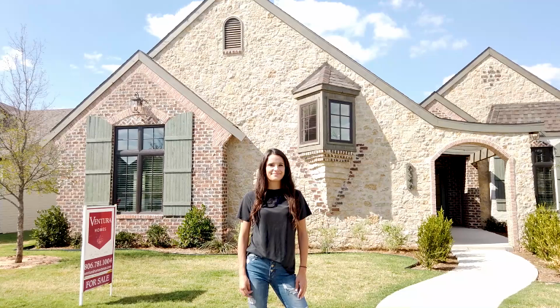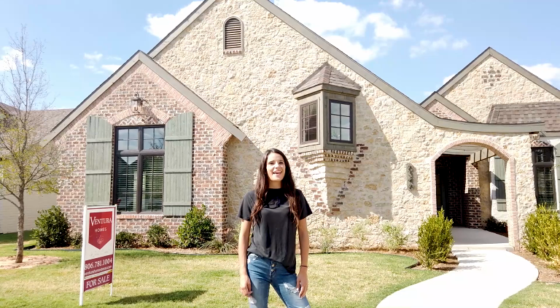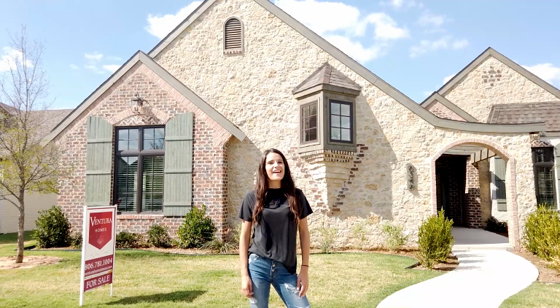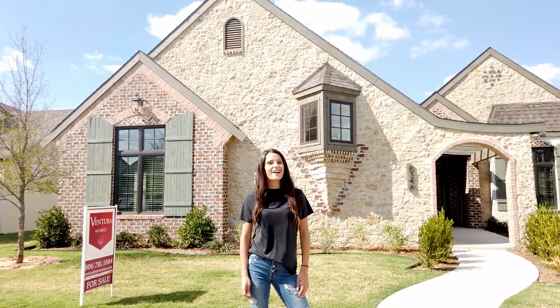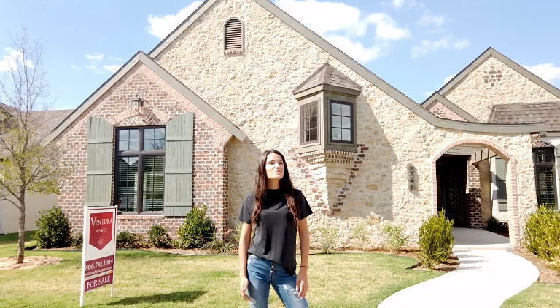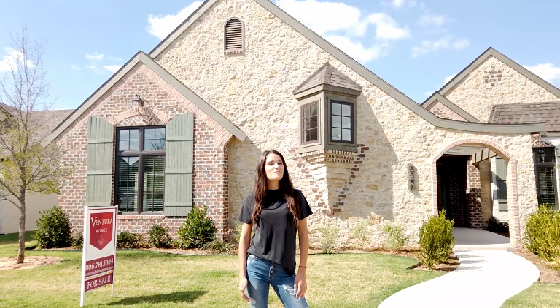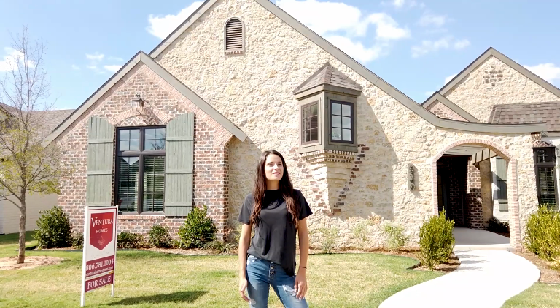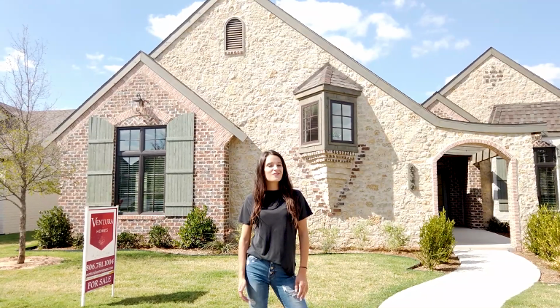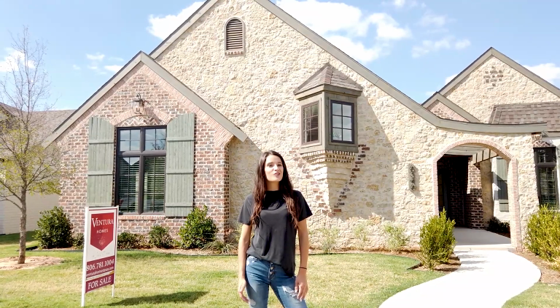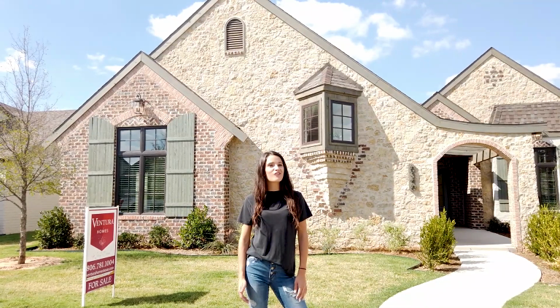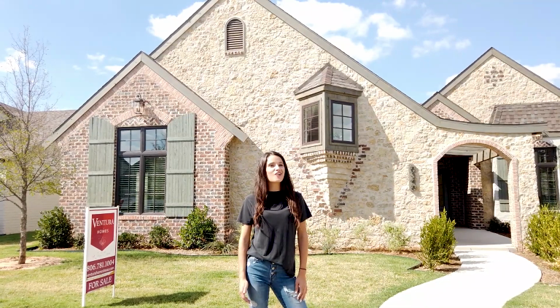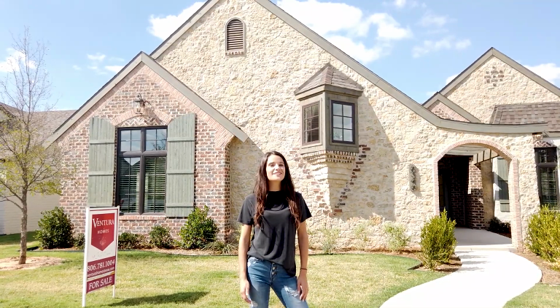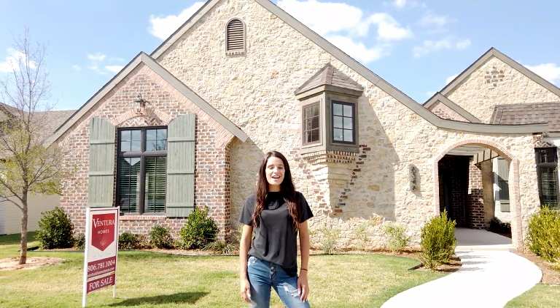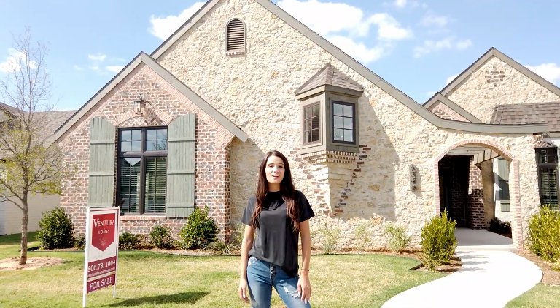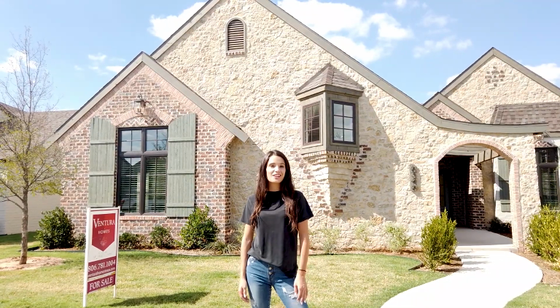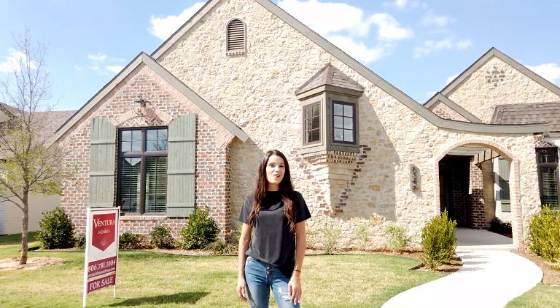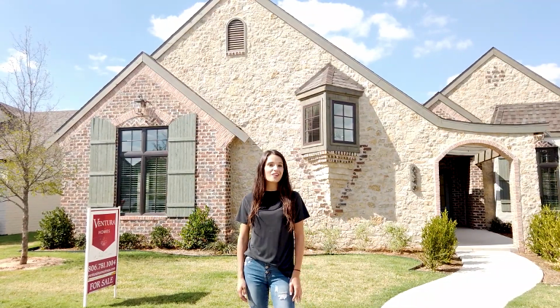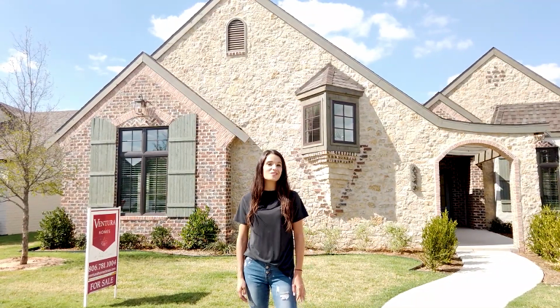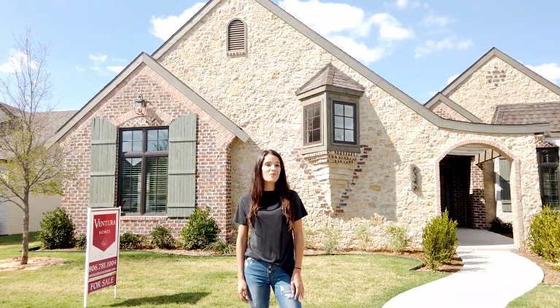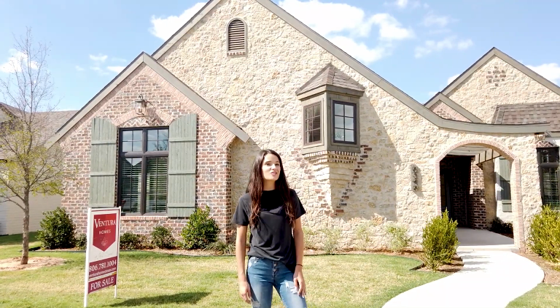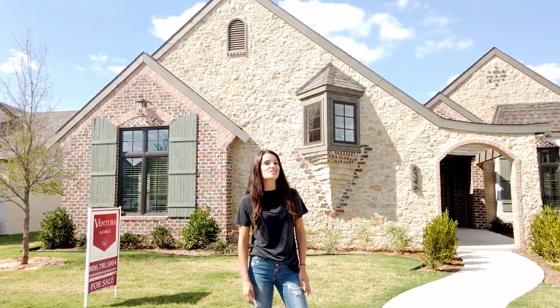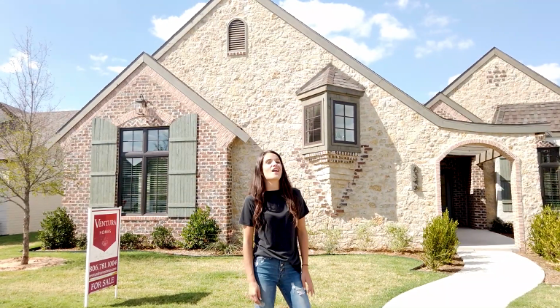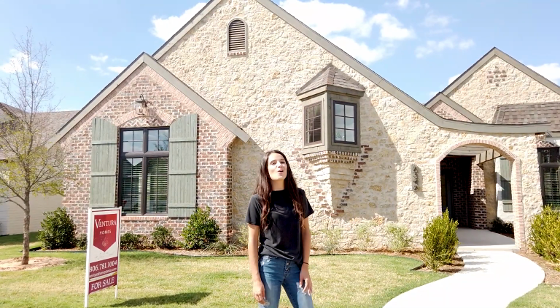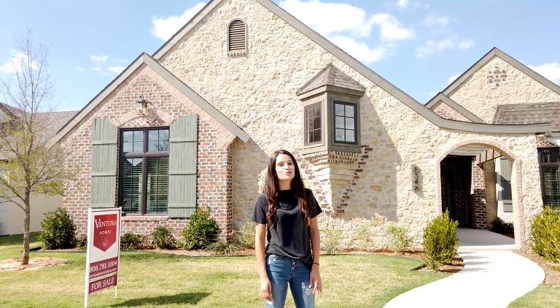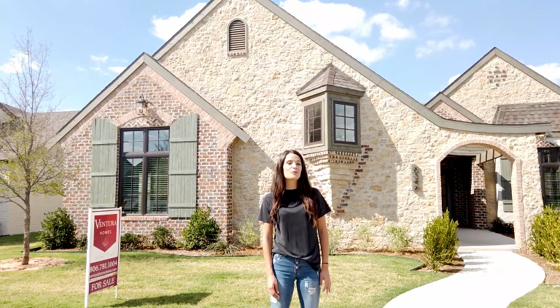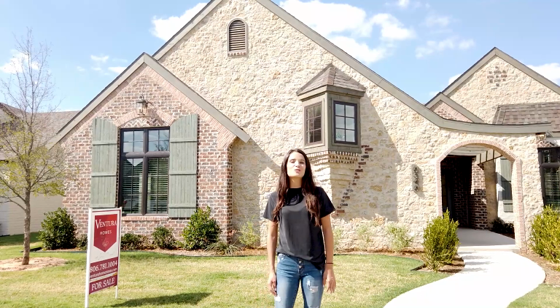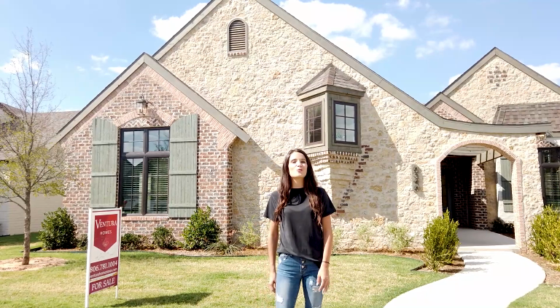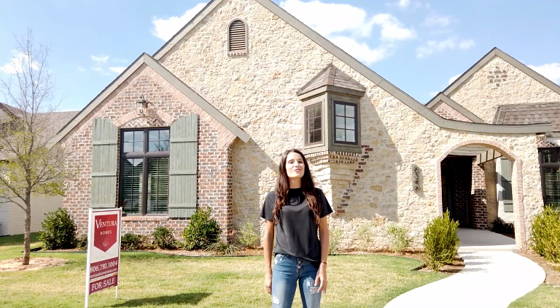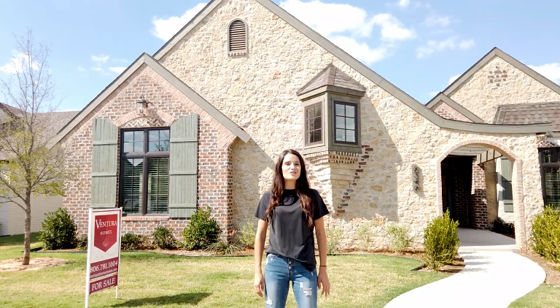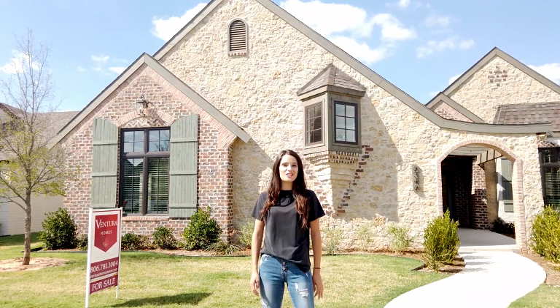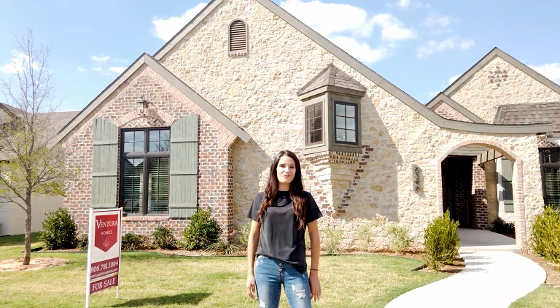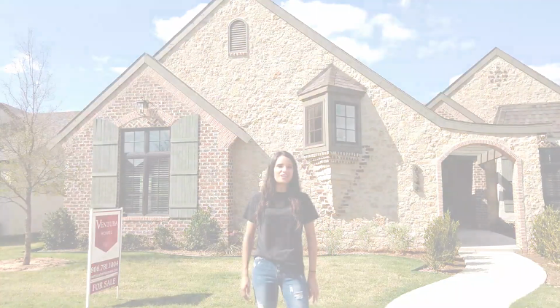Hey guys, welcome back to the Ventura vlog. Today we're going to key you all in on some features that help attribute to the Ventura difference.